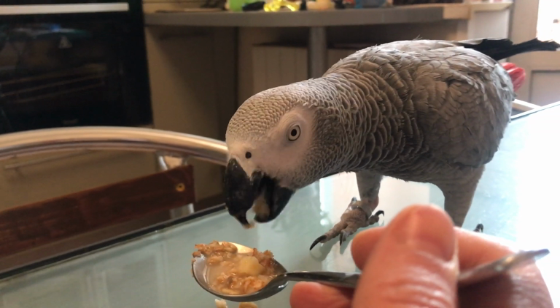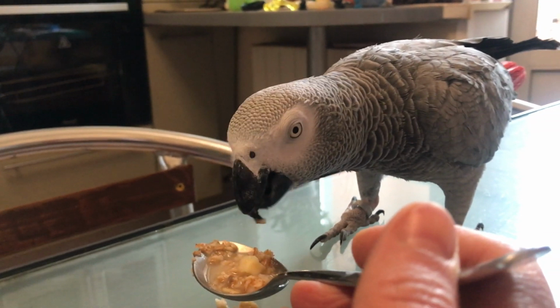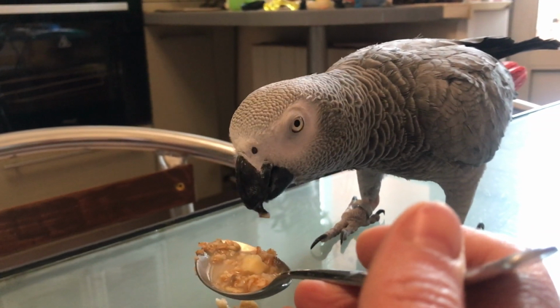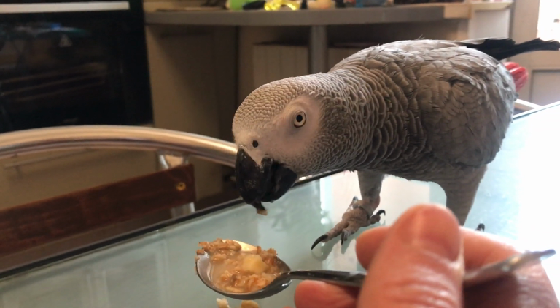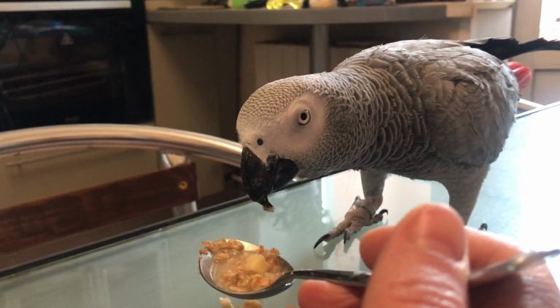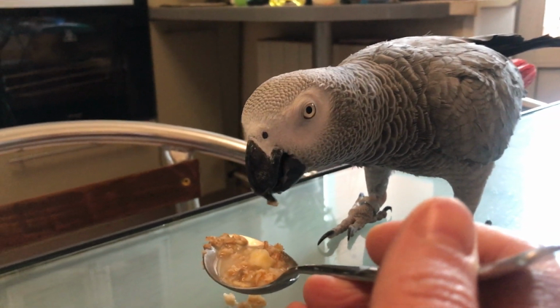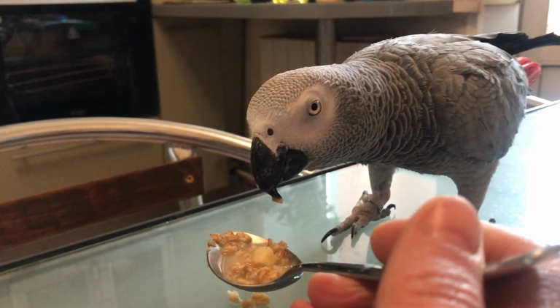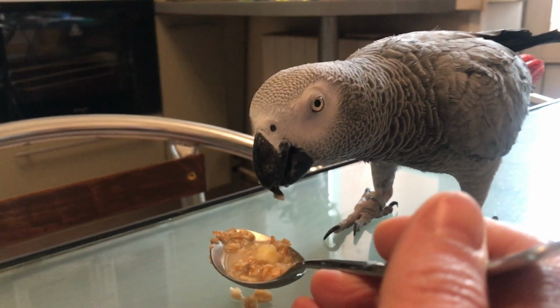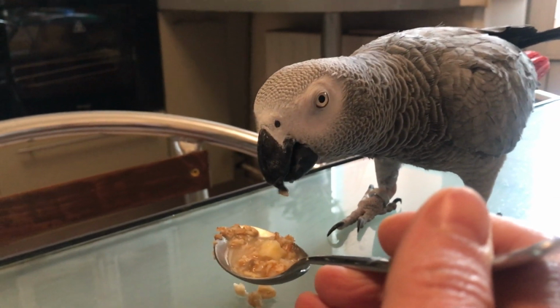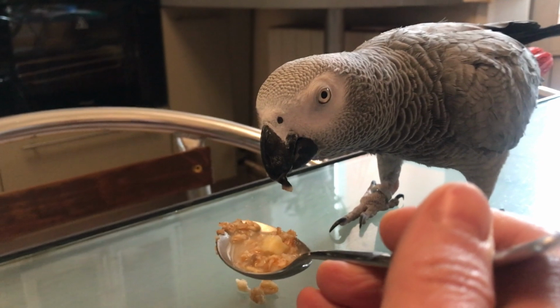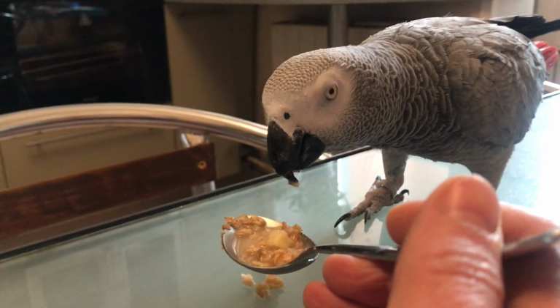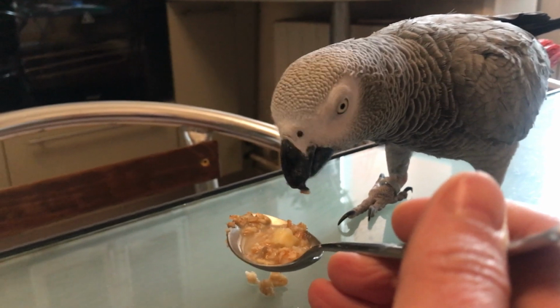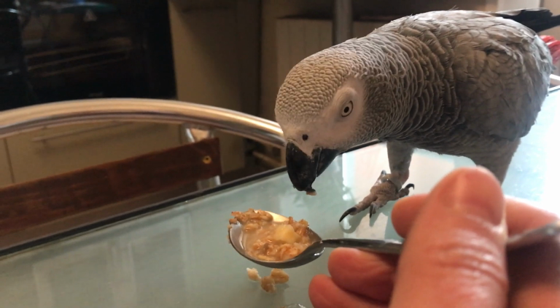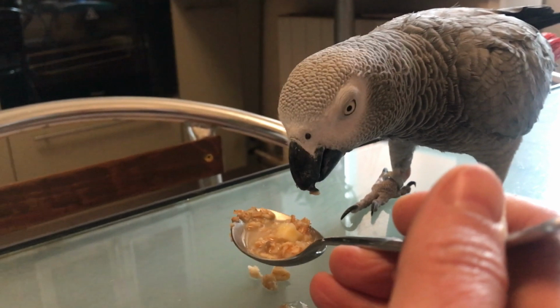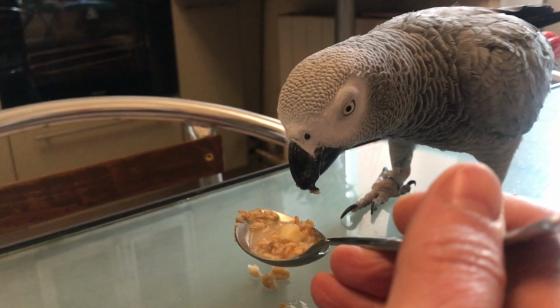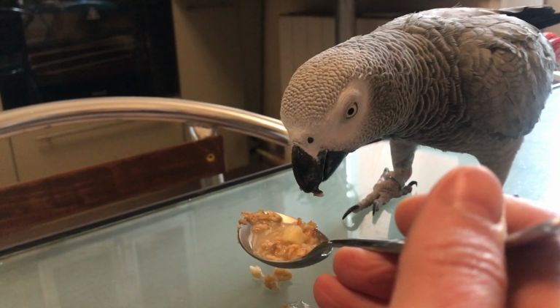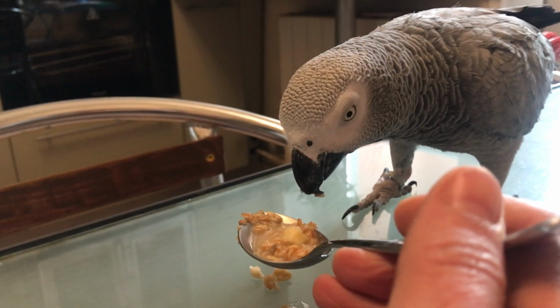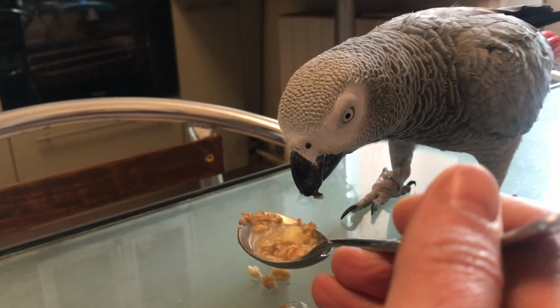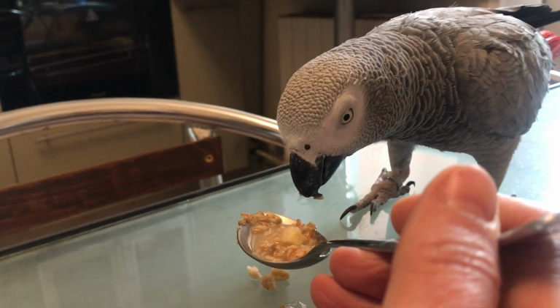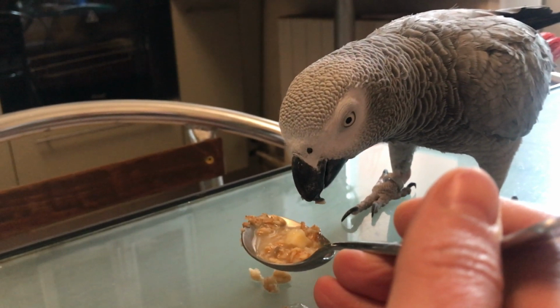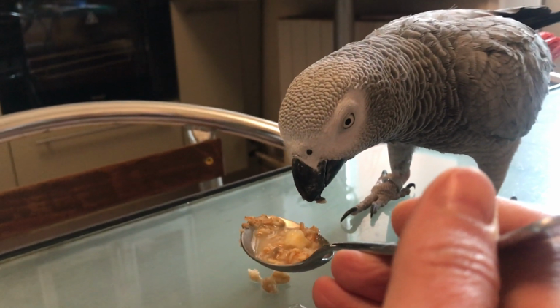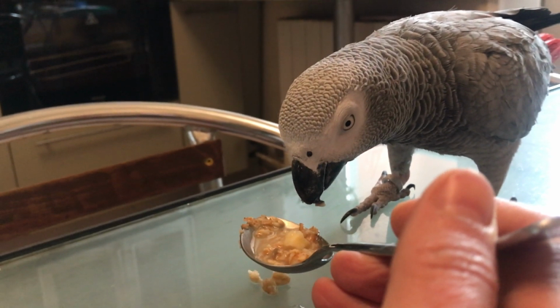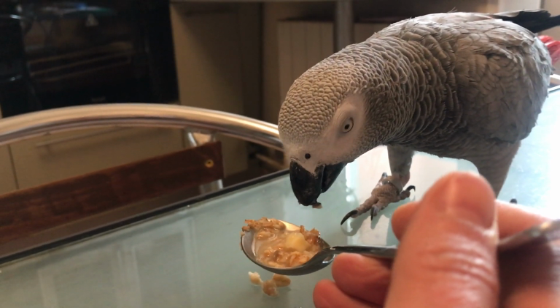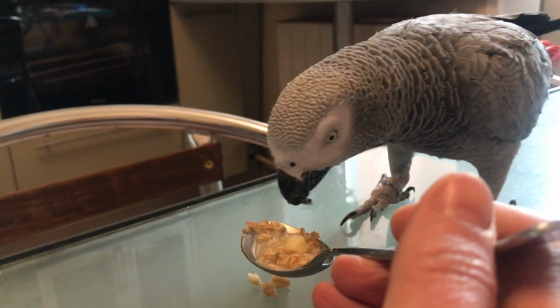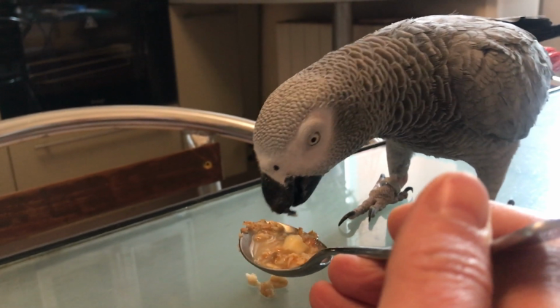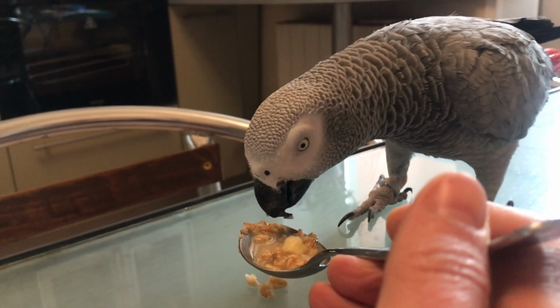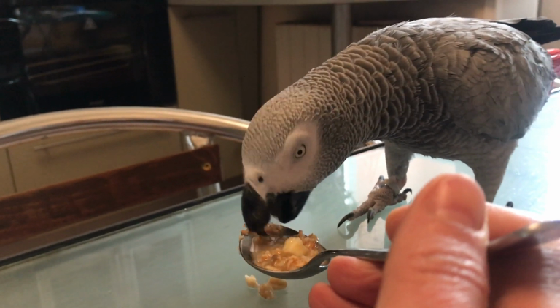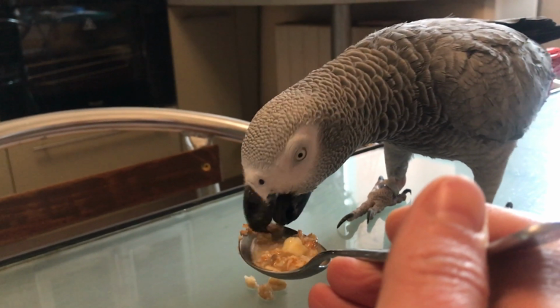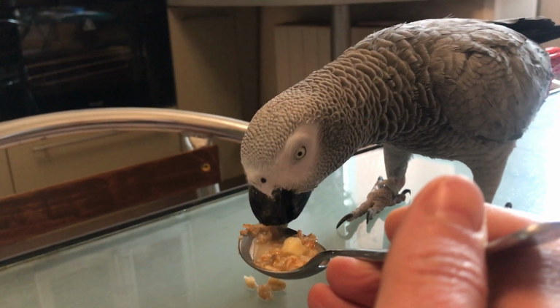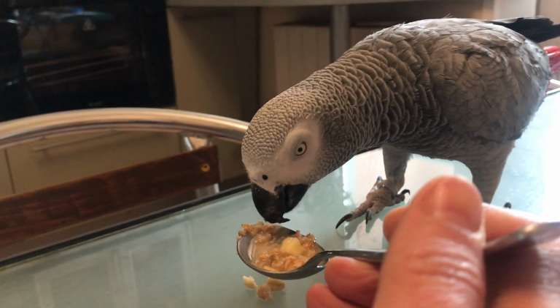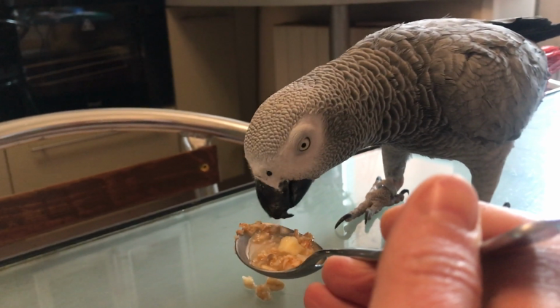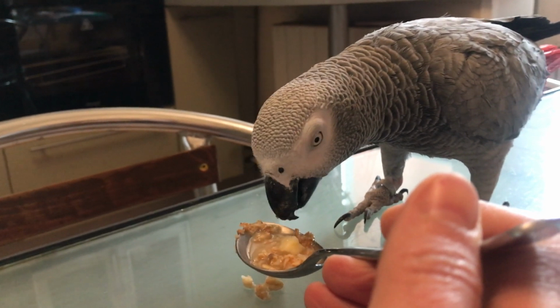Give me some cereal. Can I take a bite? Is it delicious? No?